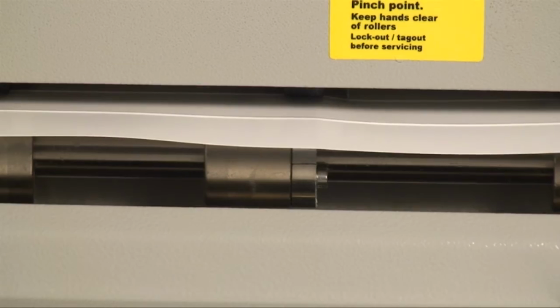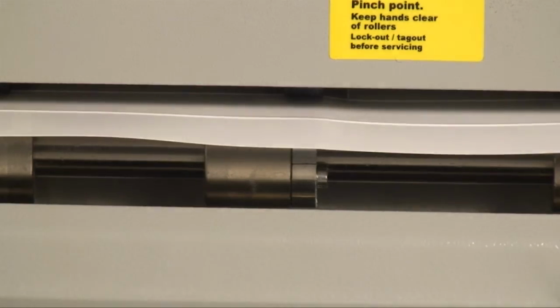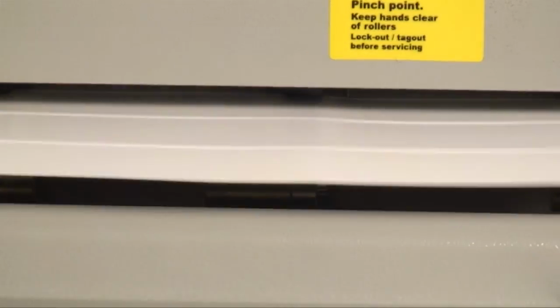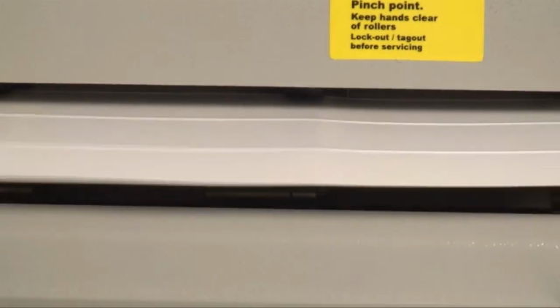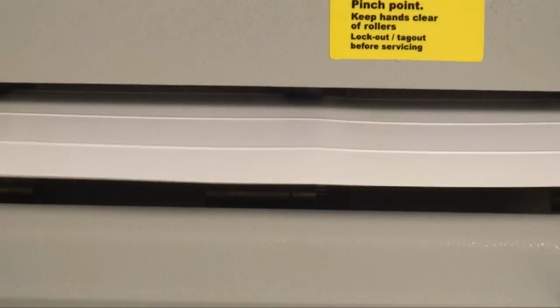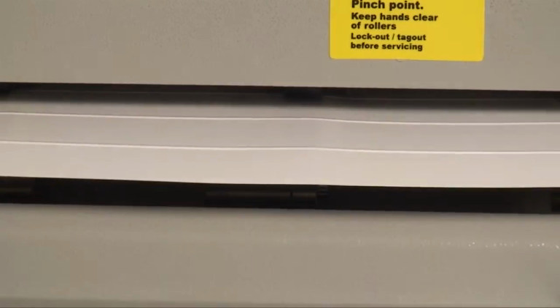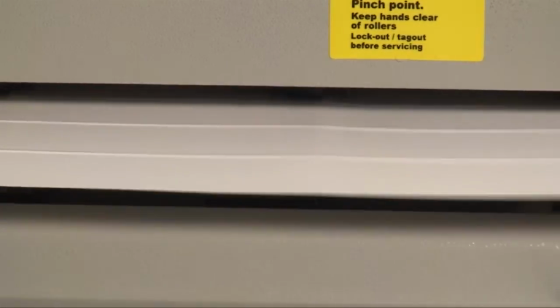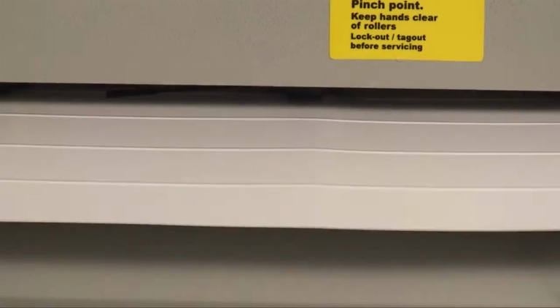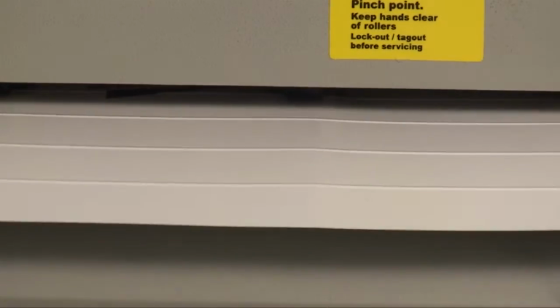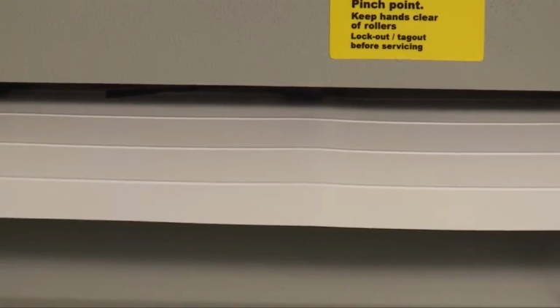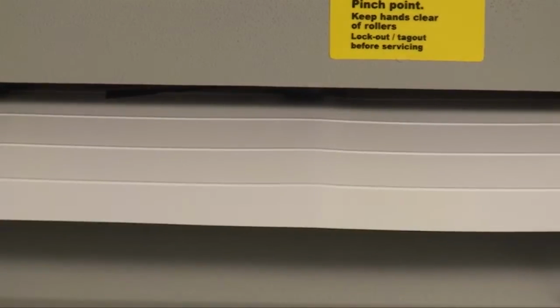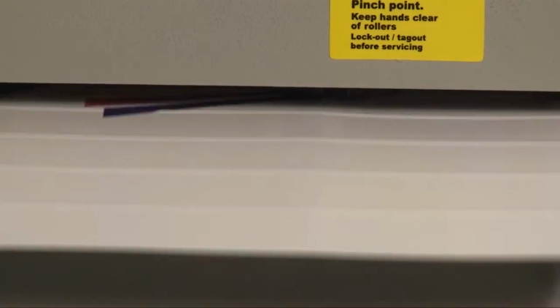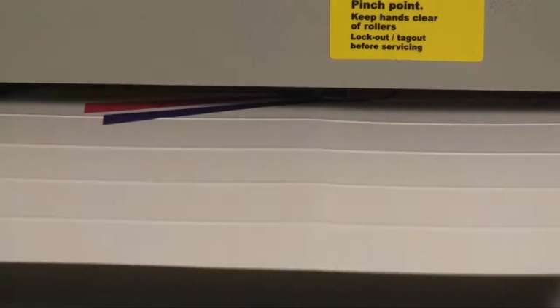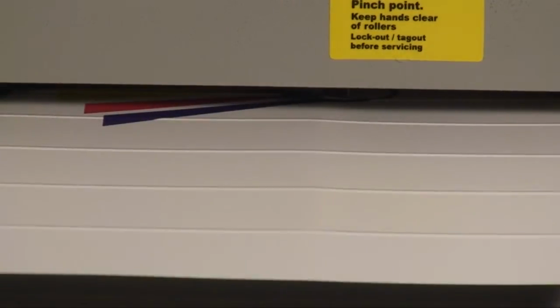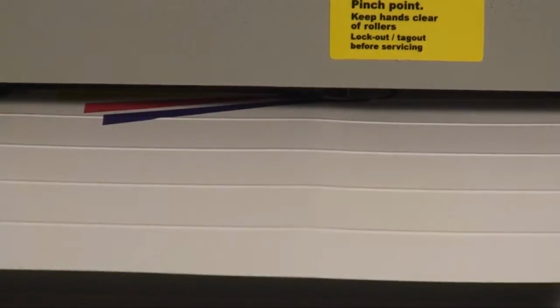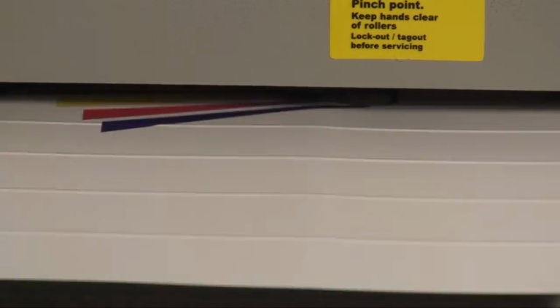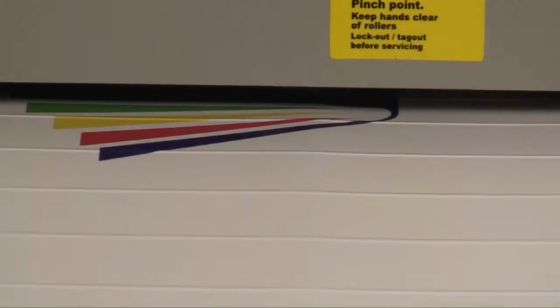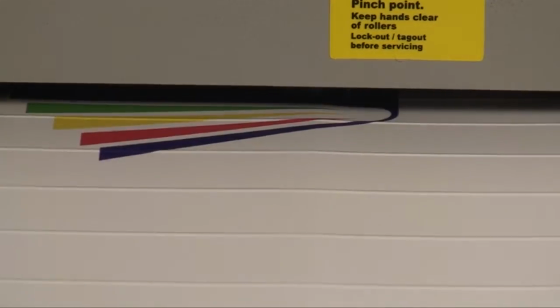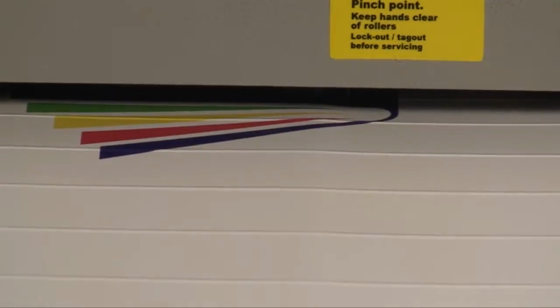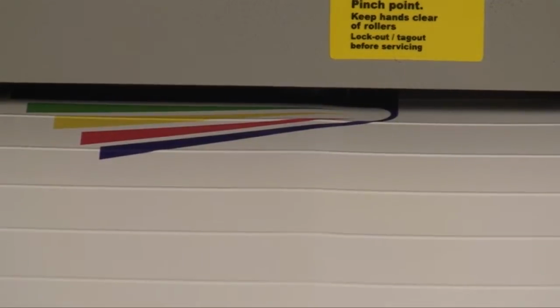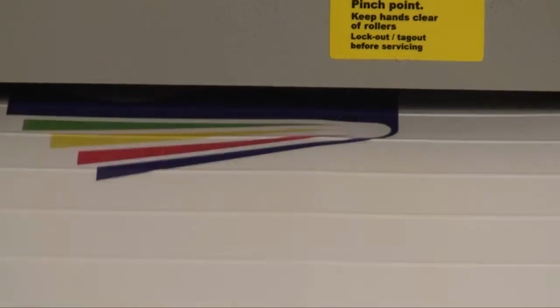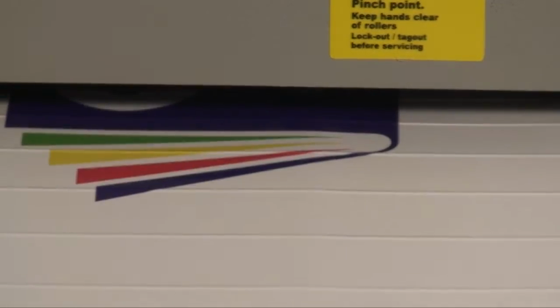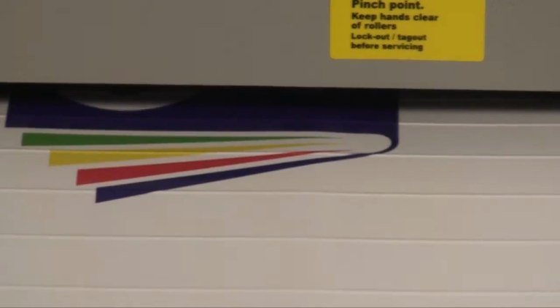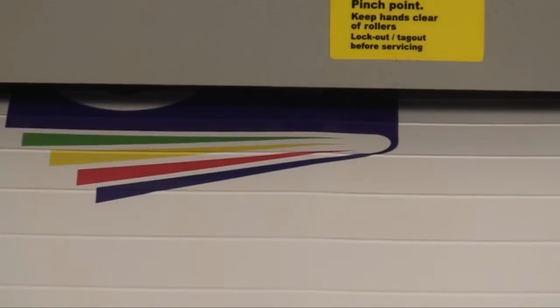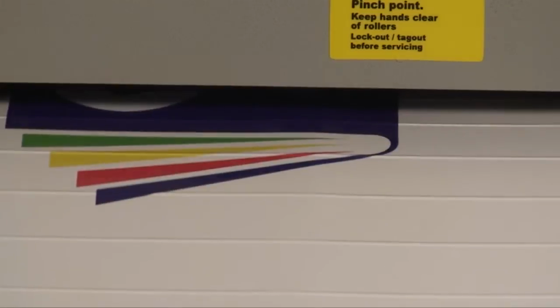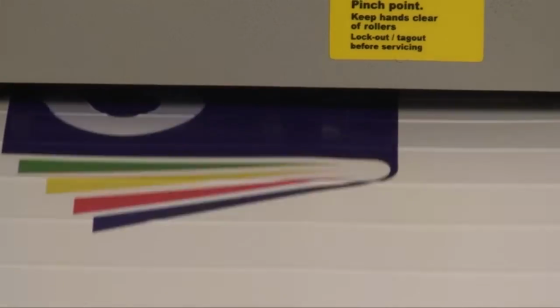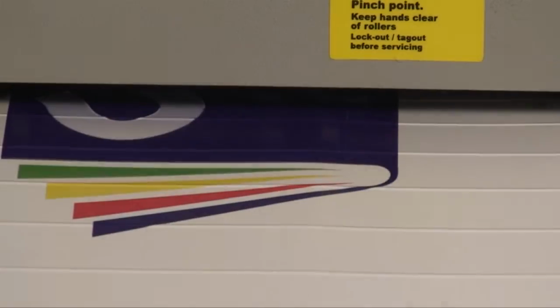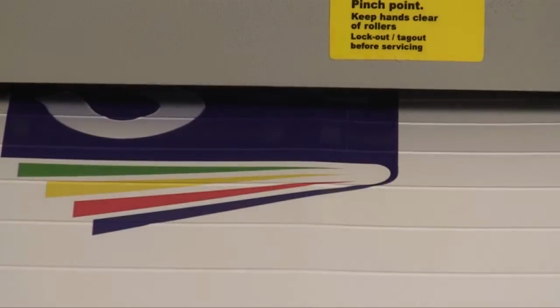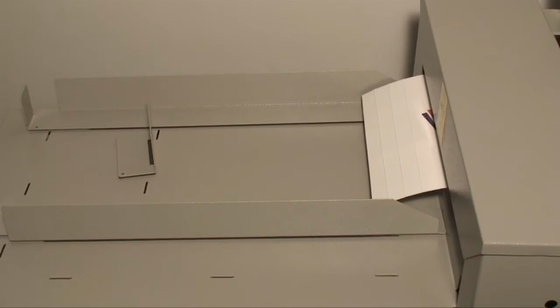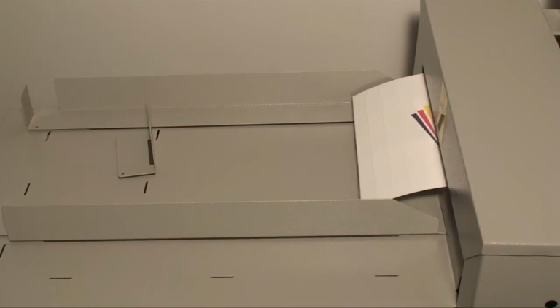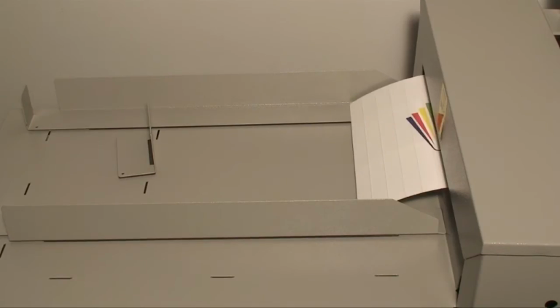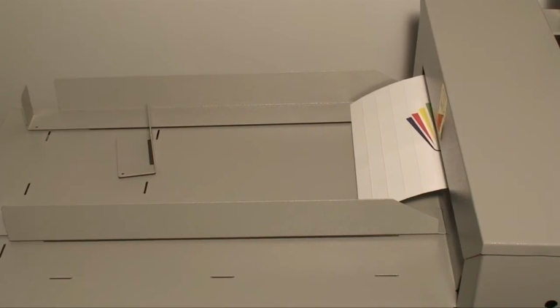The machine can put up to 16 creases in the sheet. Here we are creasing 15 times.